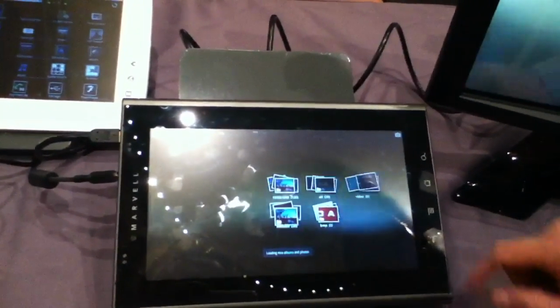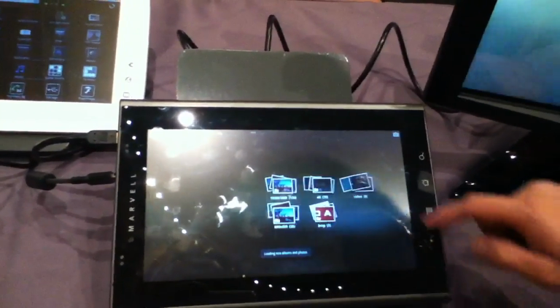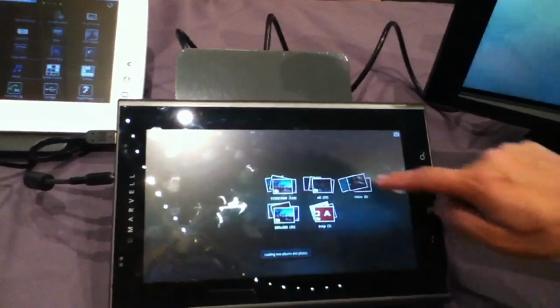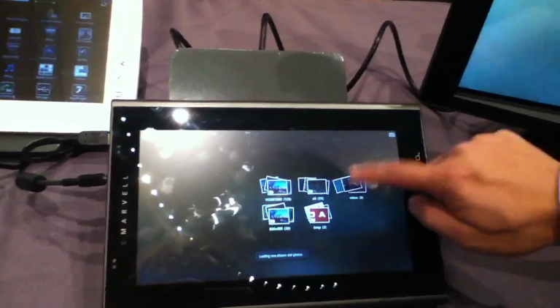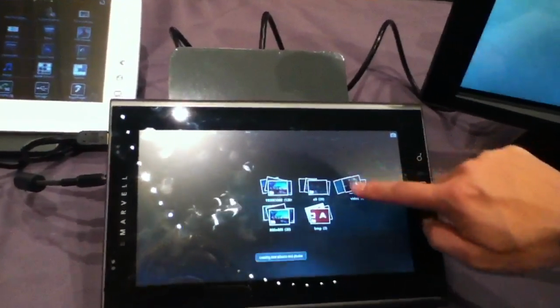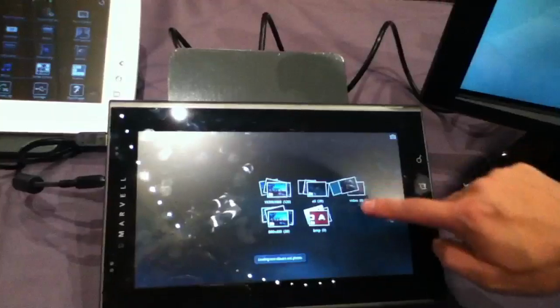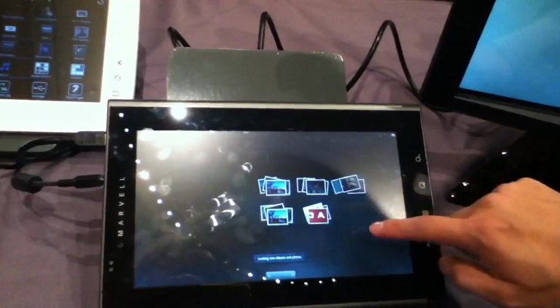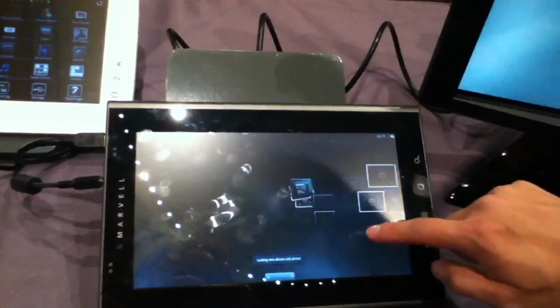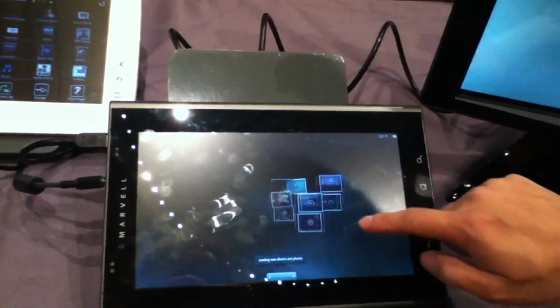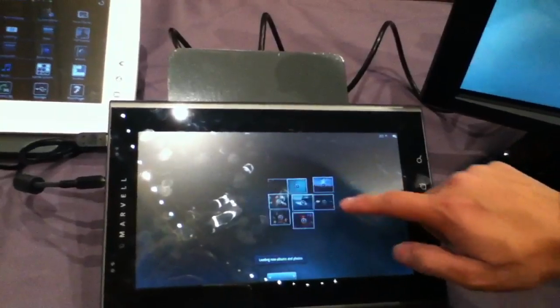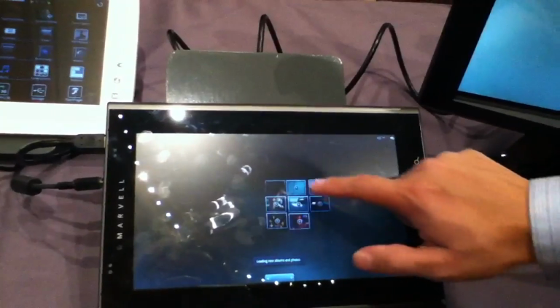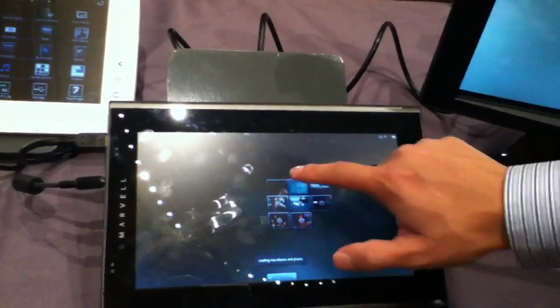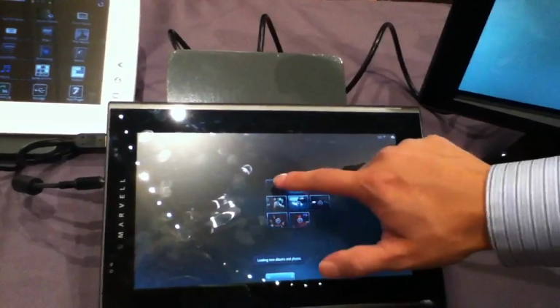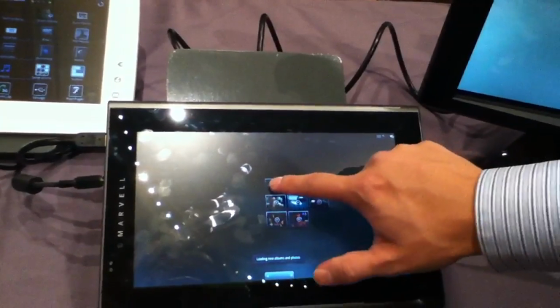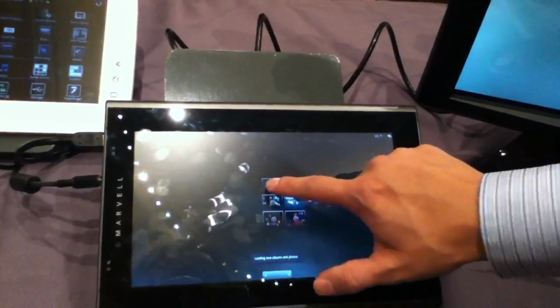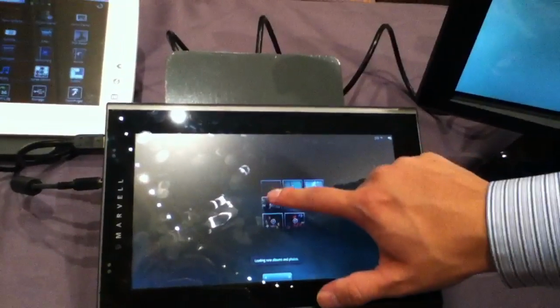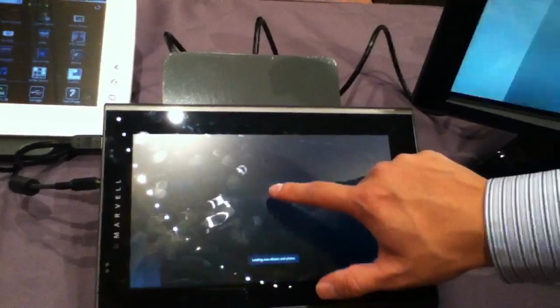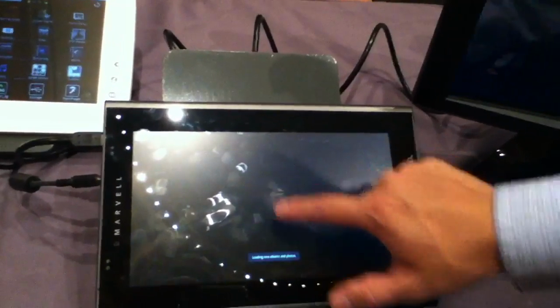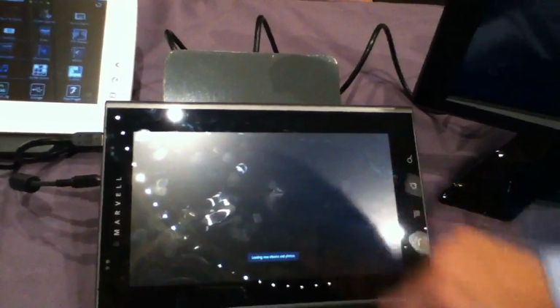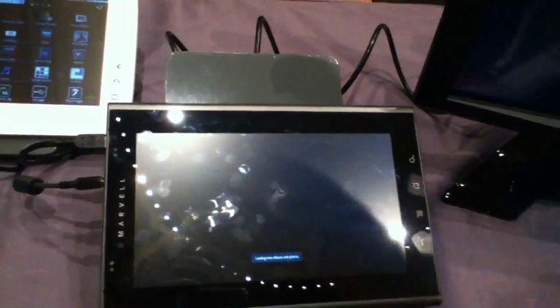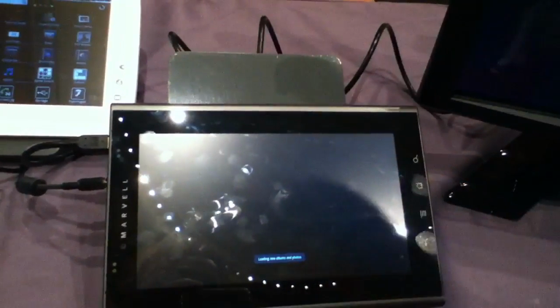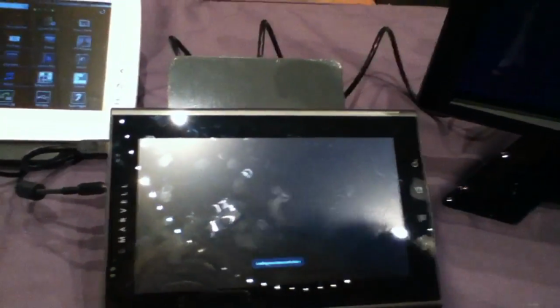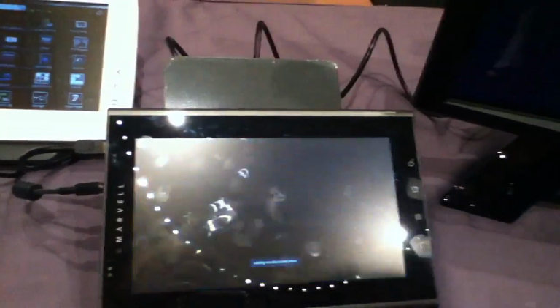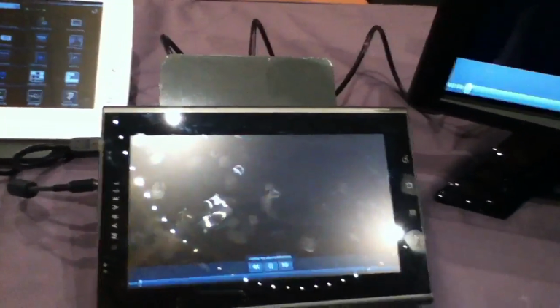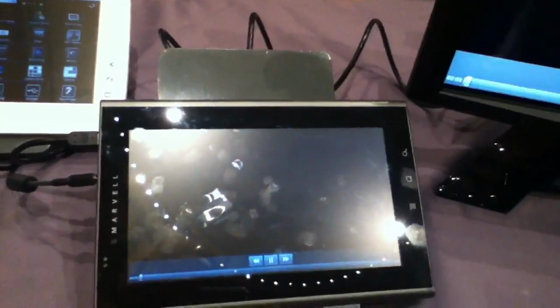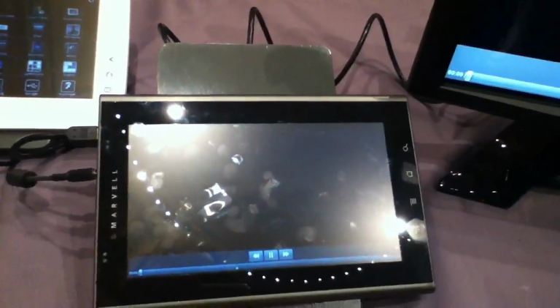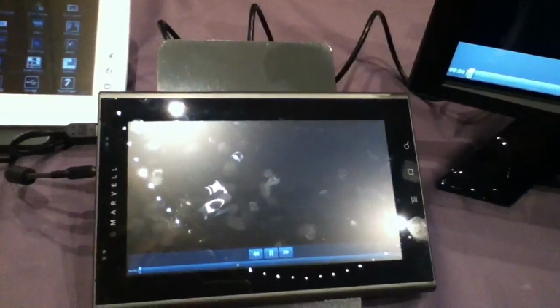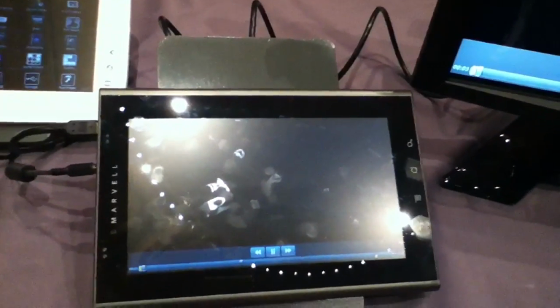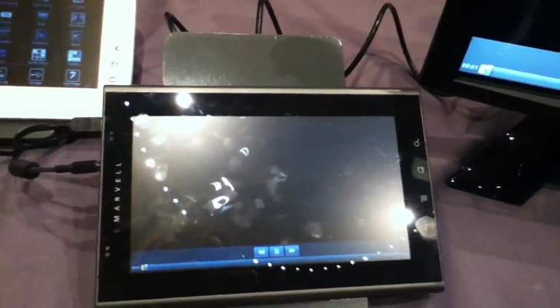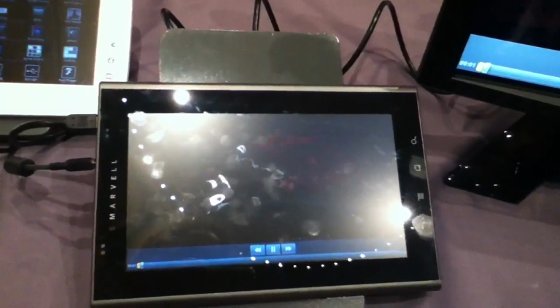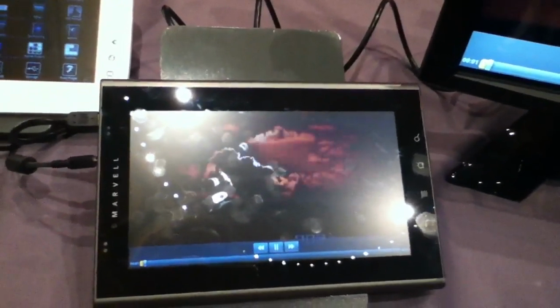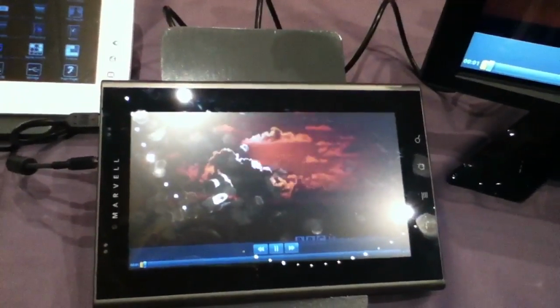And here's the photo and video gallery. Again, it can handle high-definition video playback.